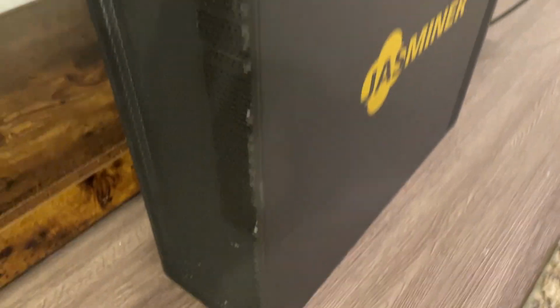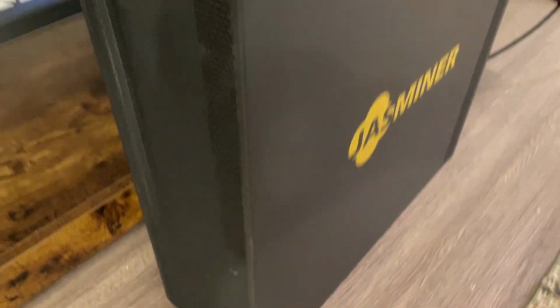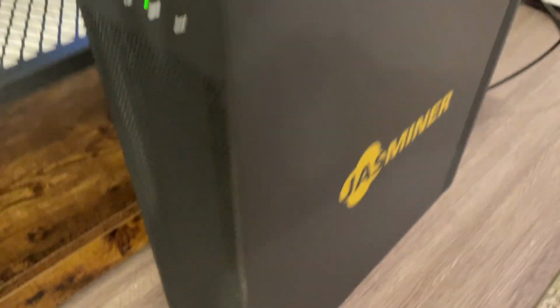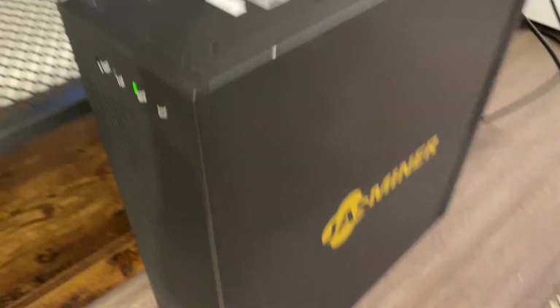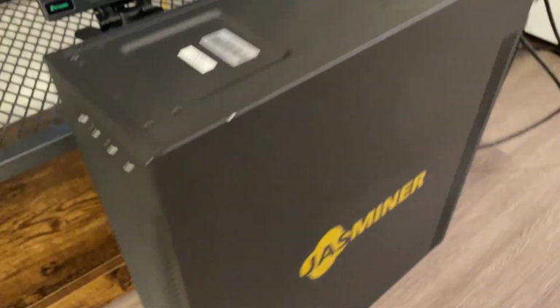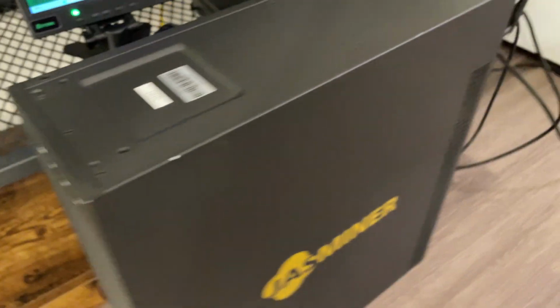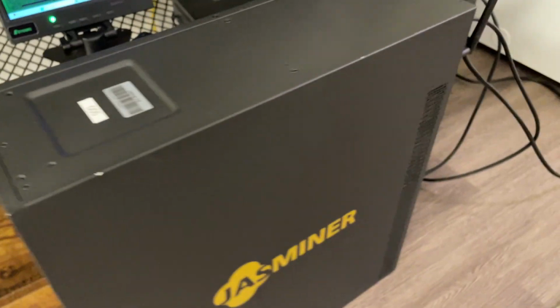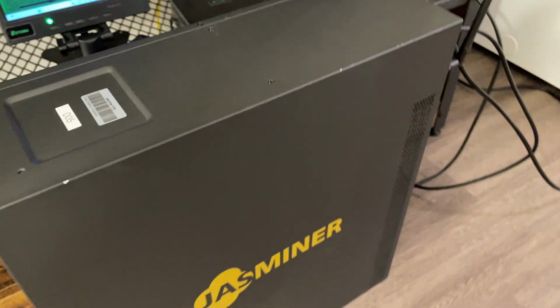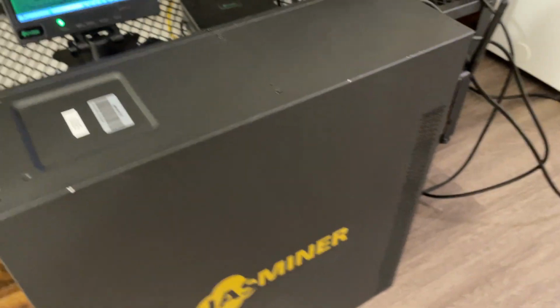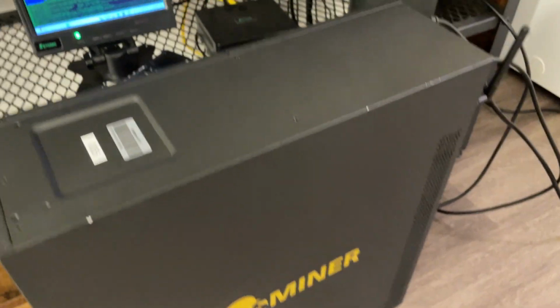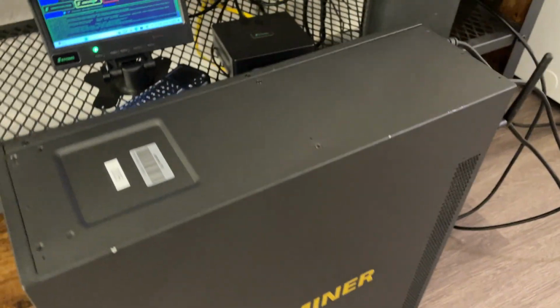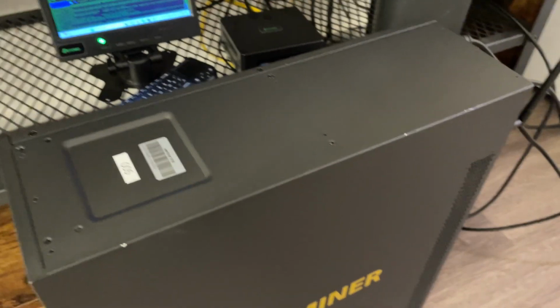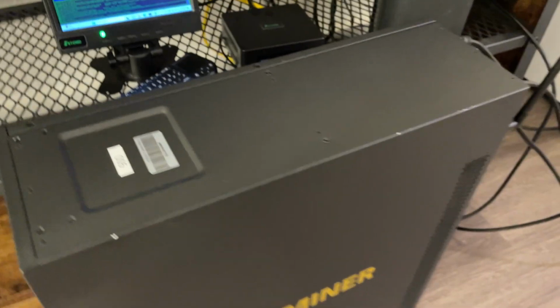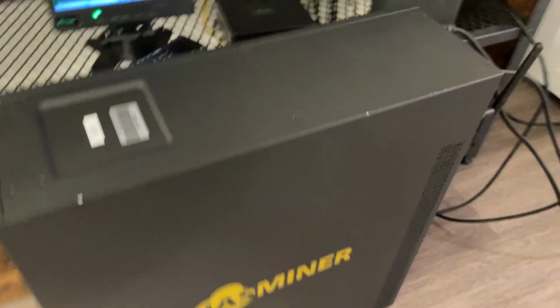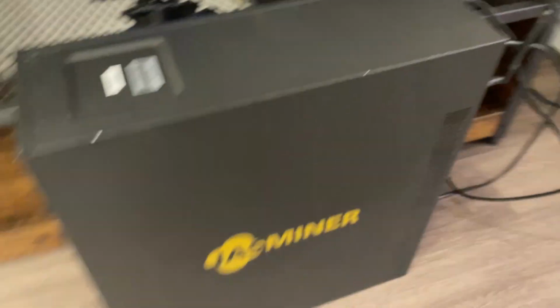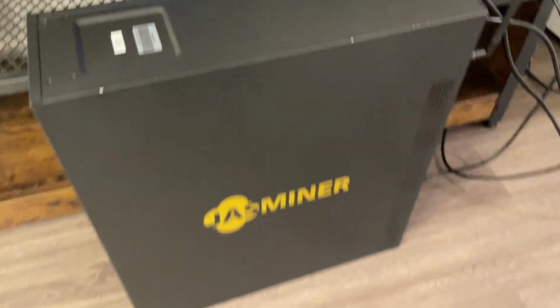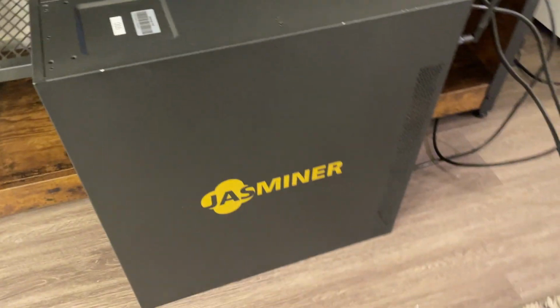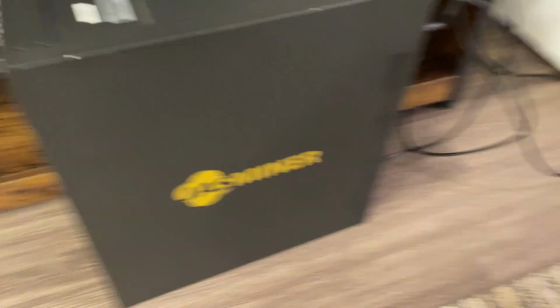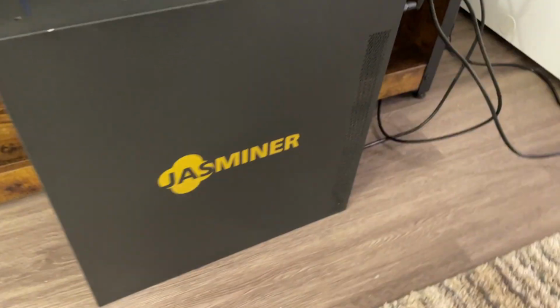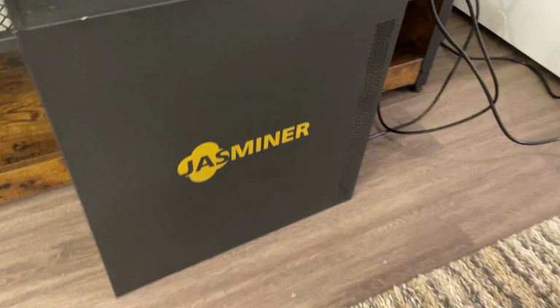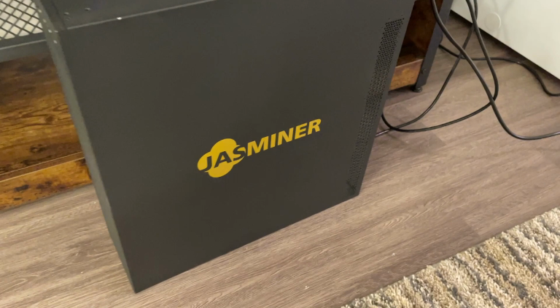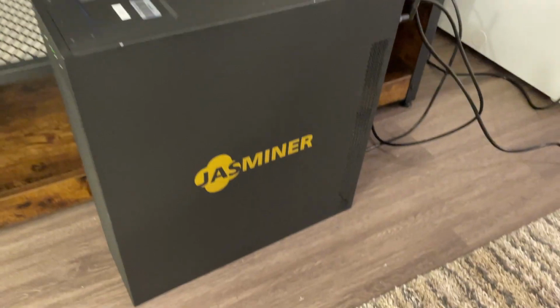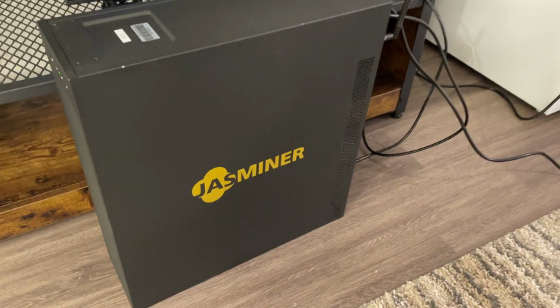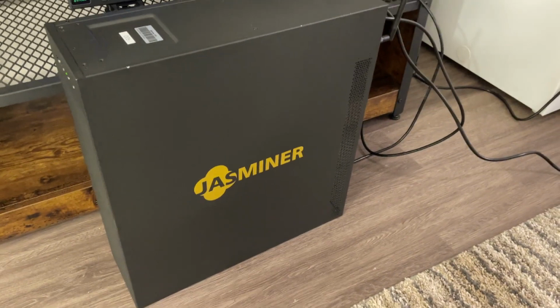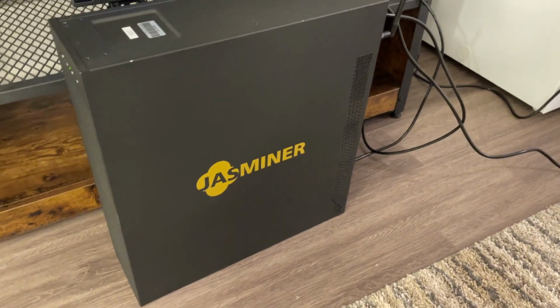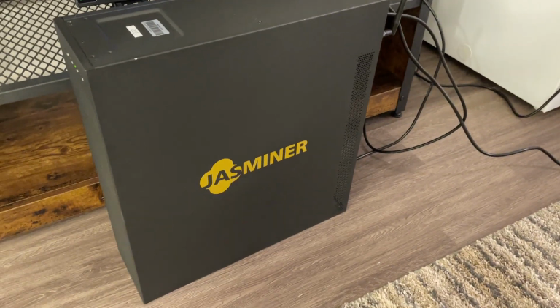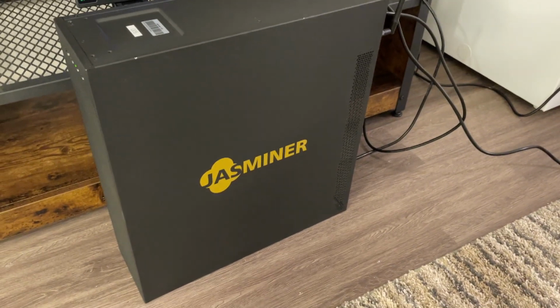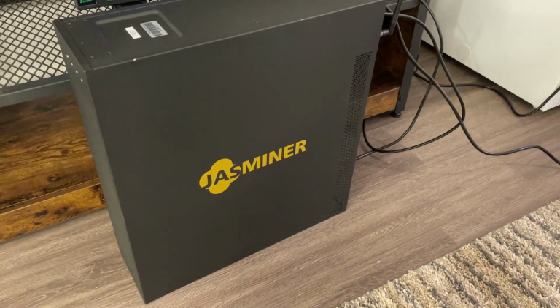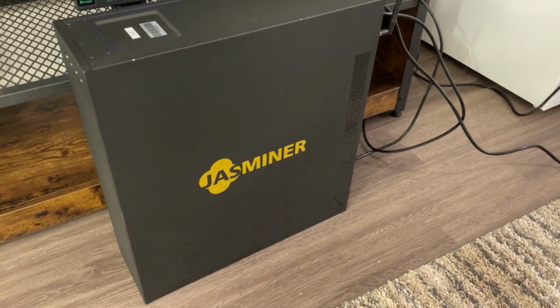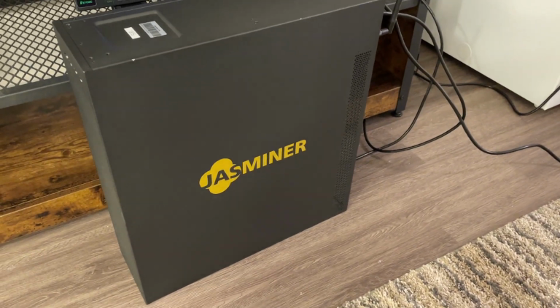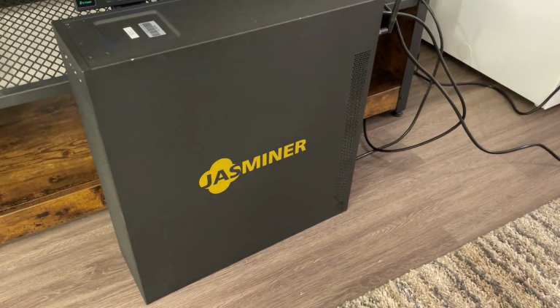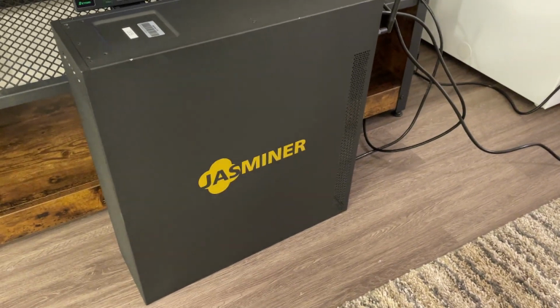Amazing. Never seen a Miner that is so quiet.